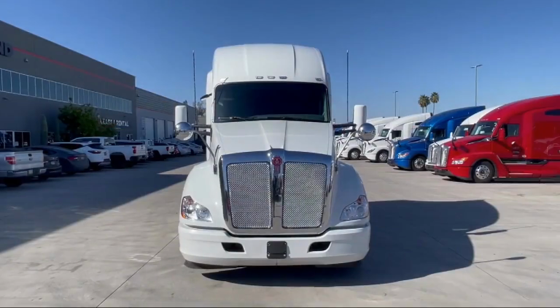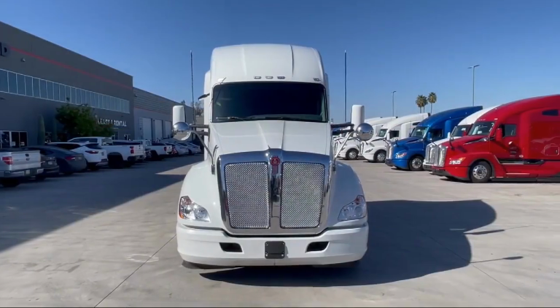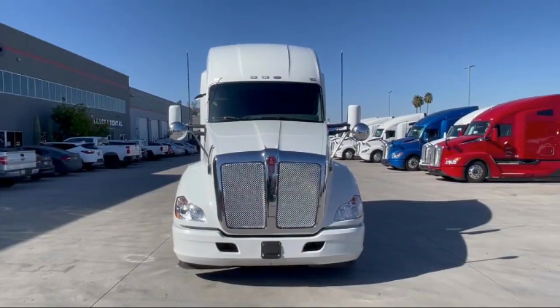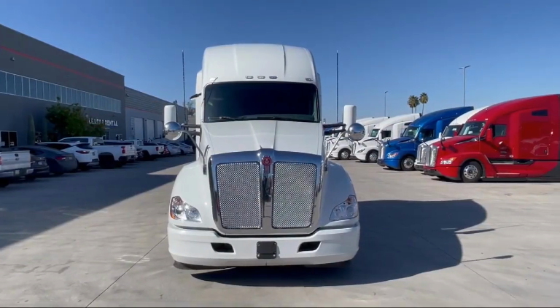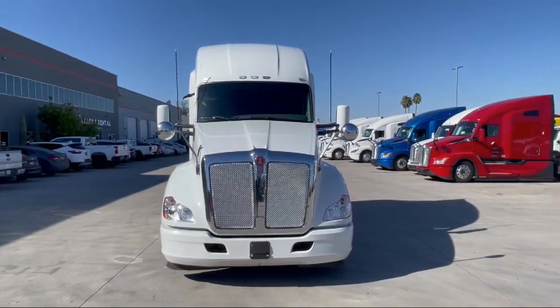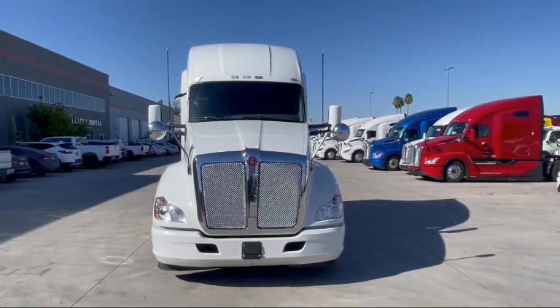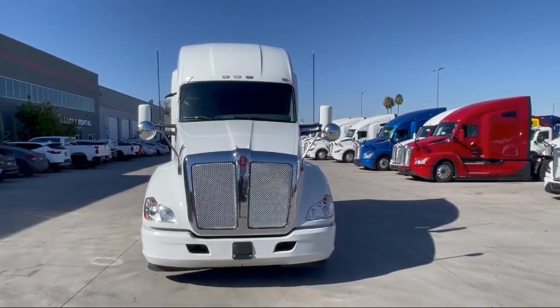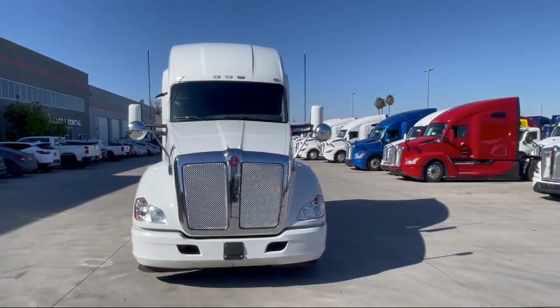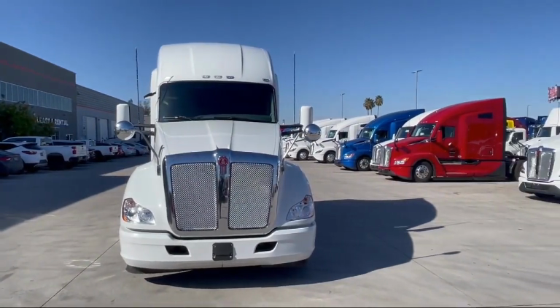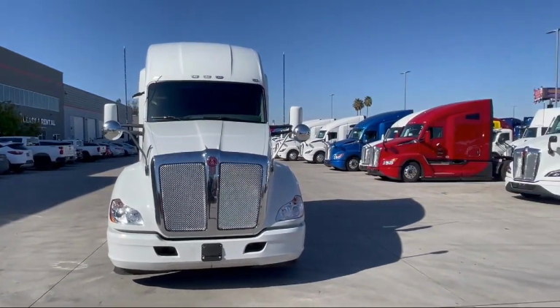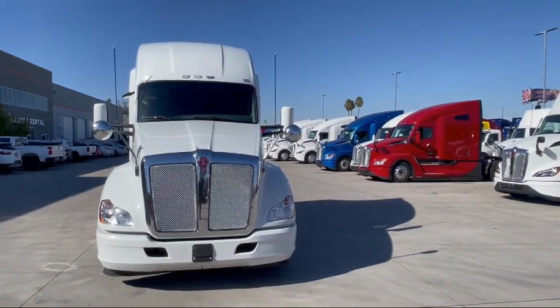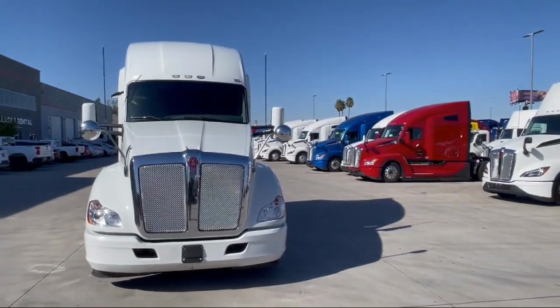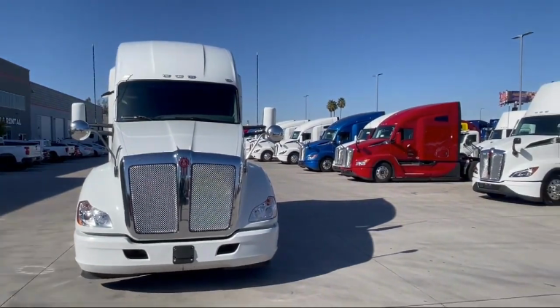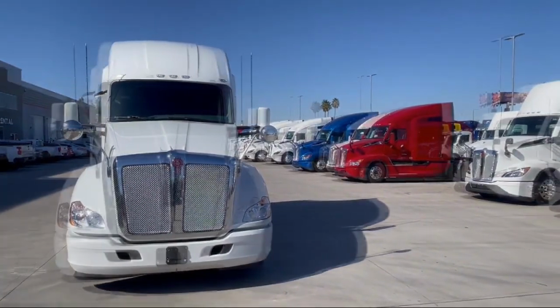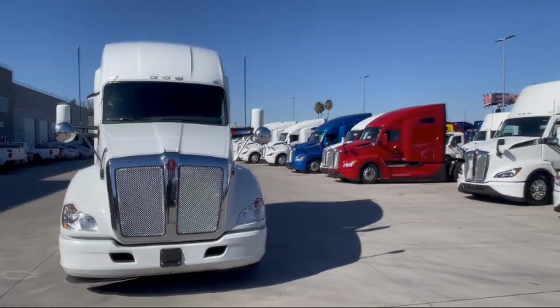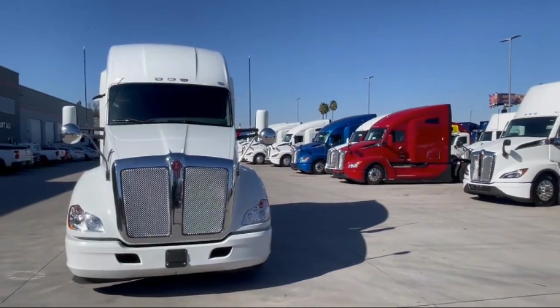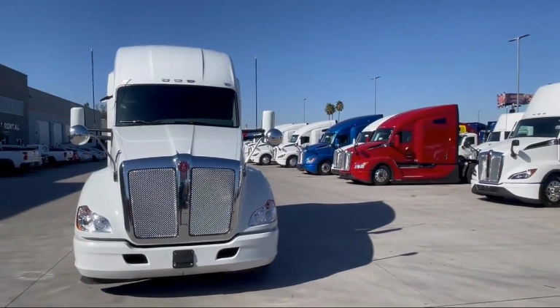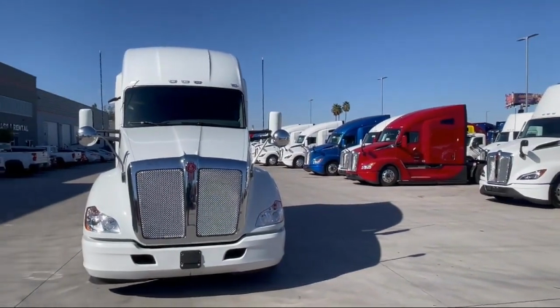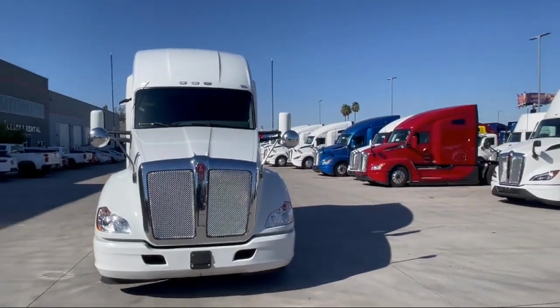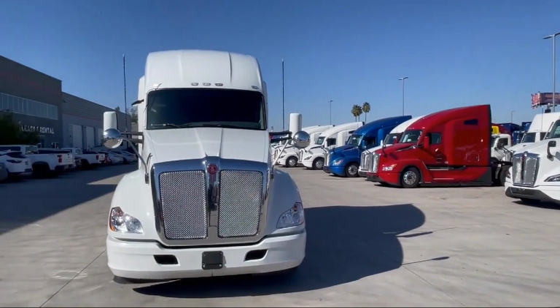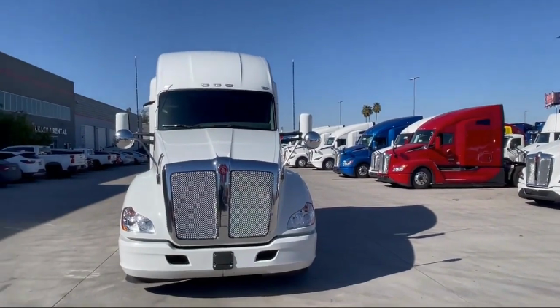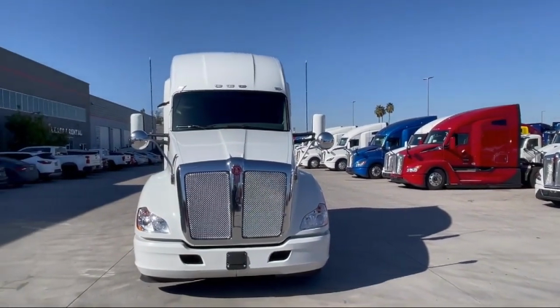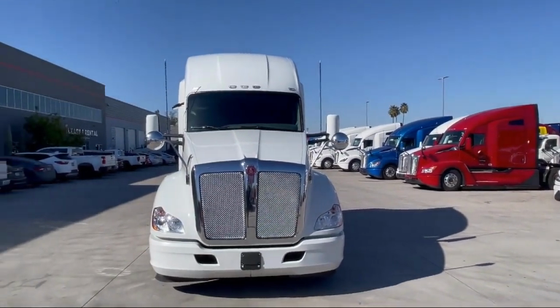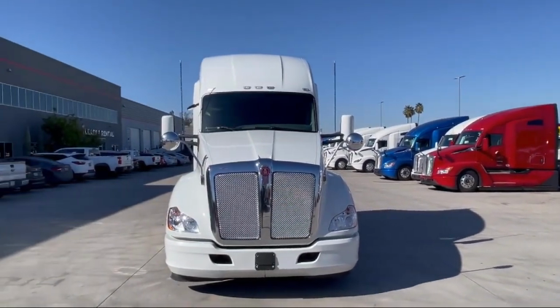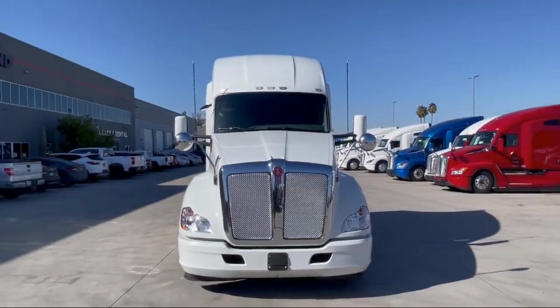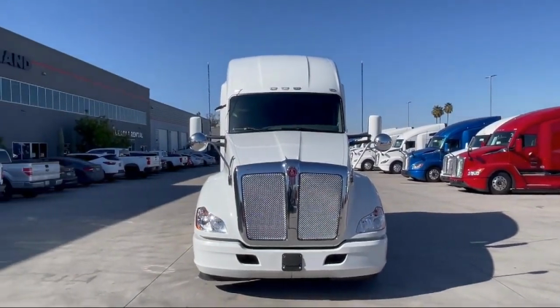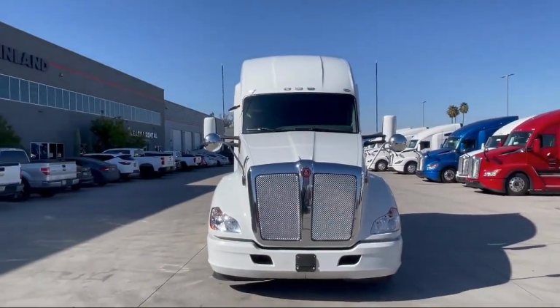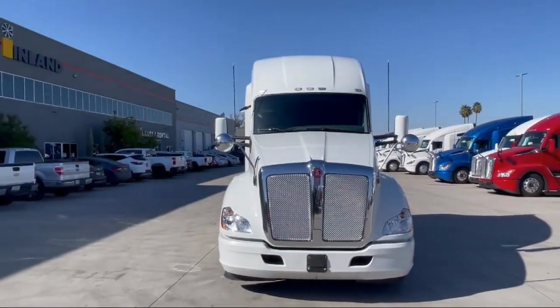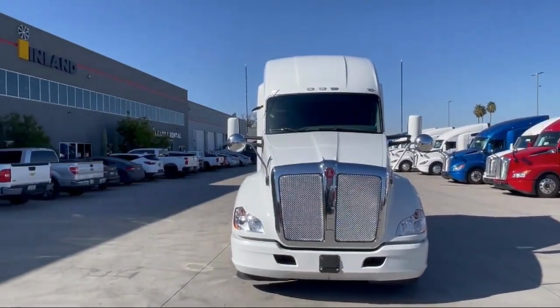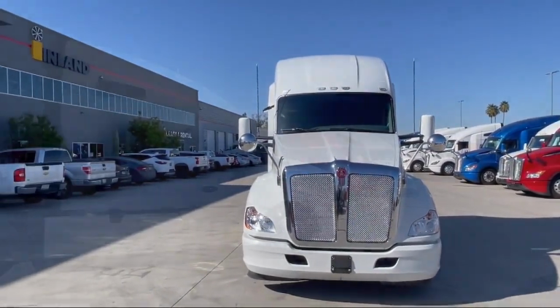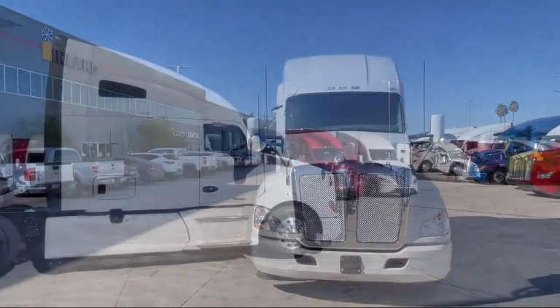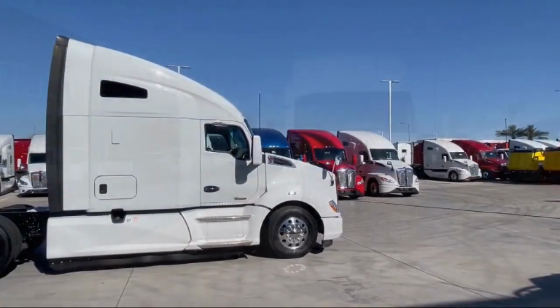Find your truck ready to go at inlandgroup.com, or custom build your own with the help of our knowledgeable and friendly consultants.